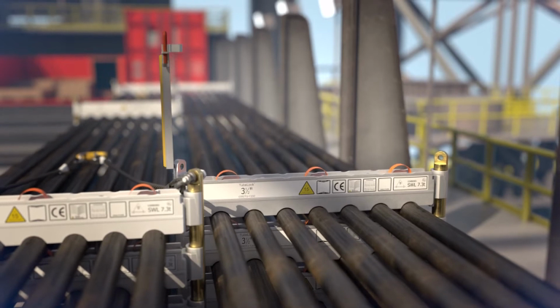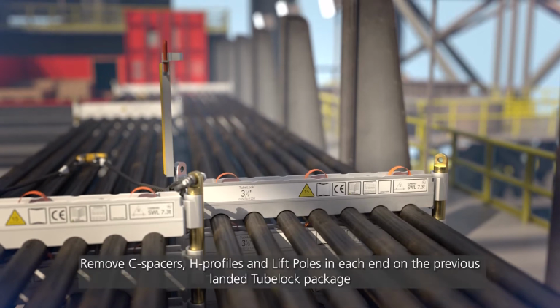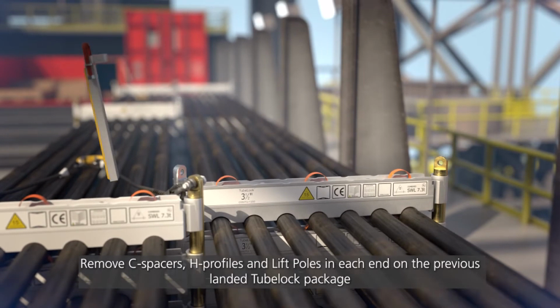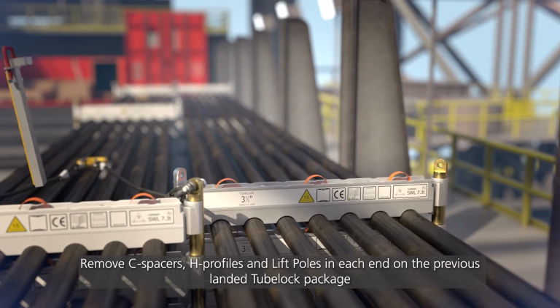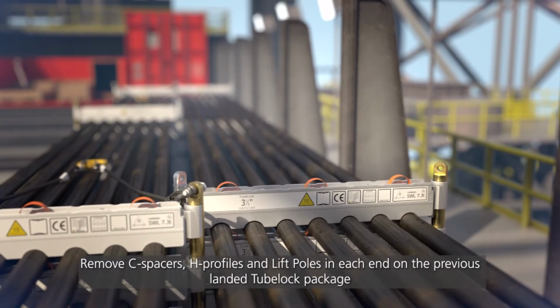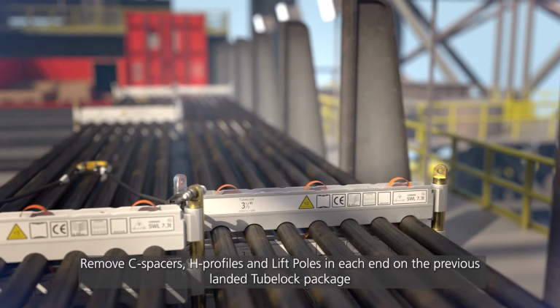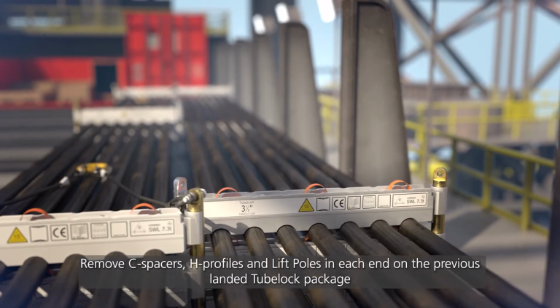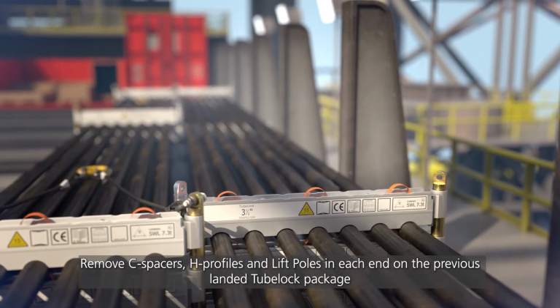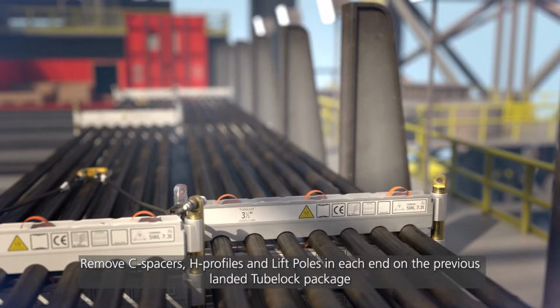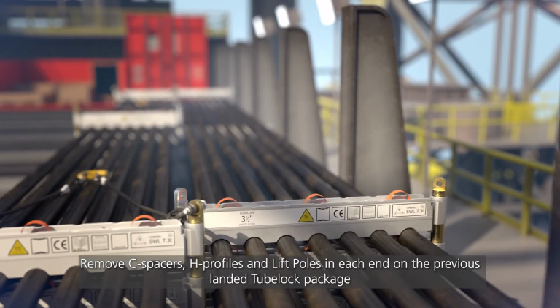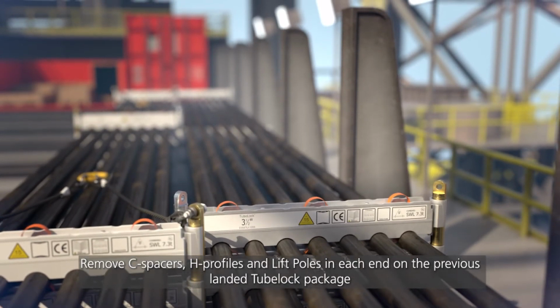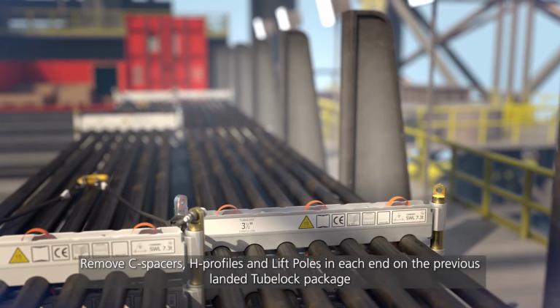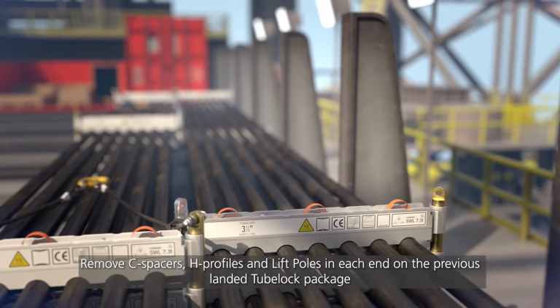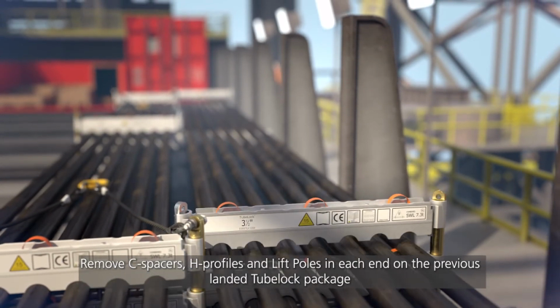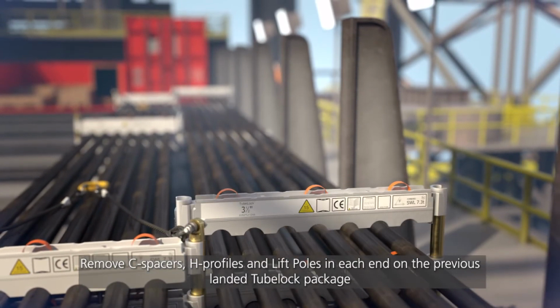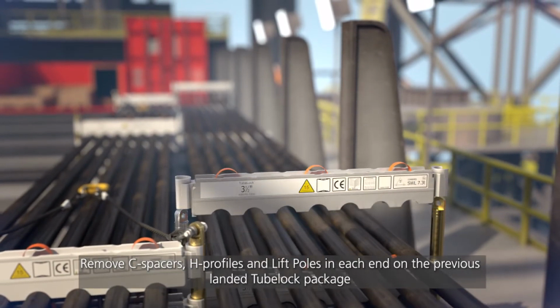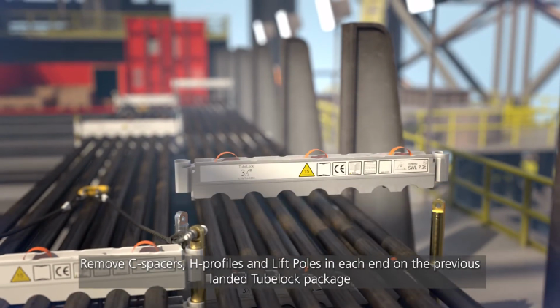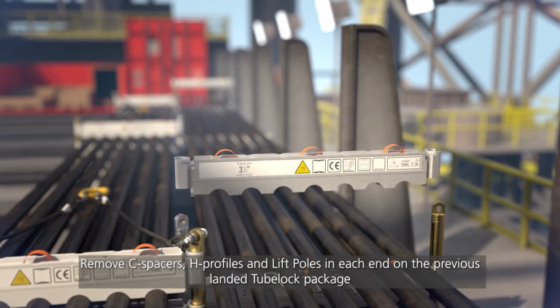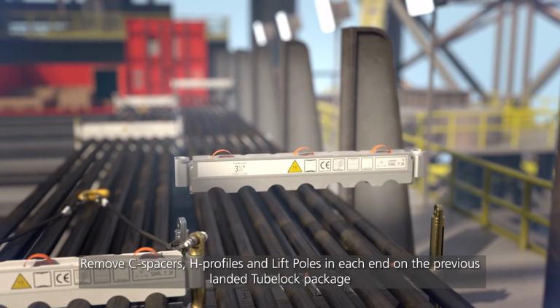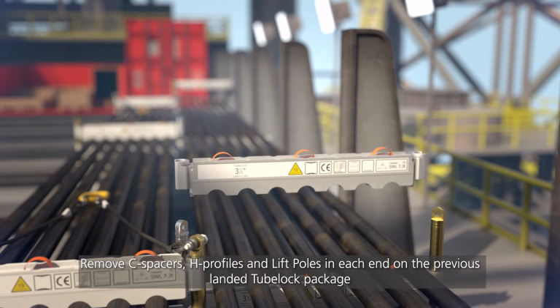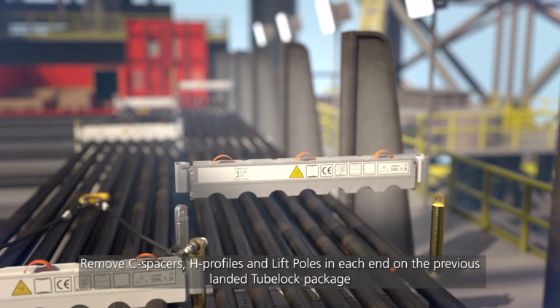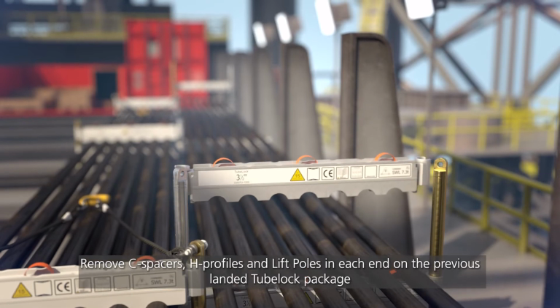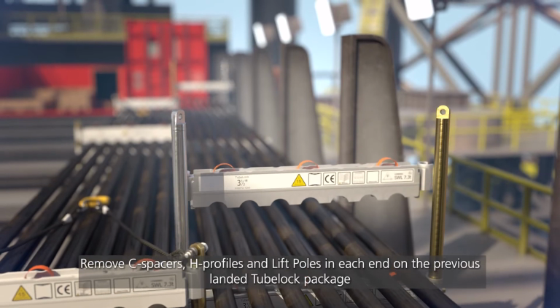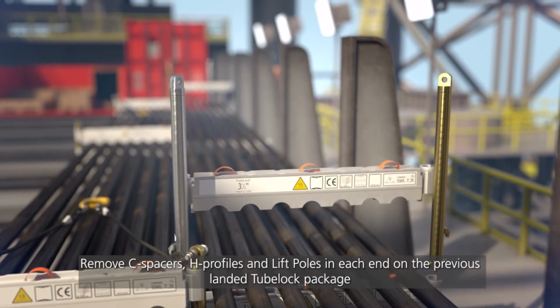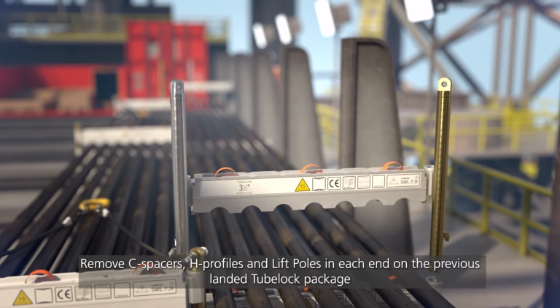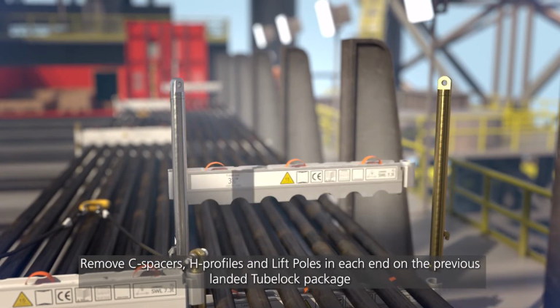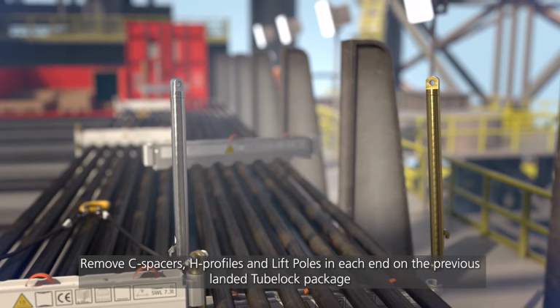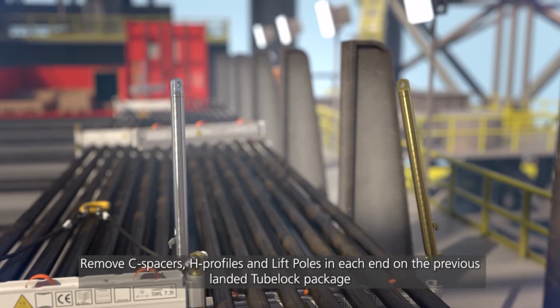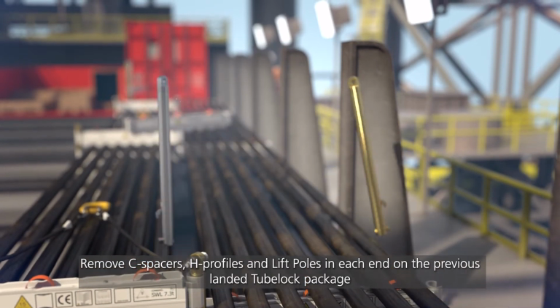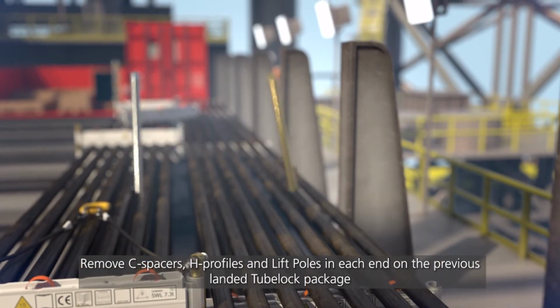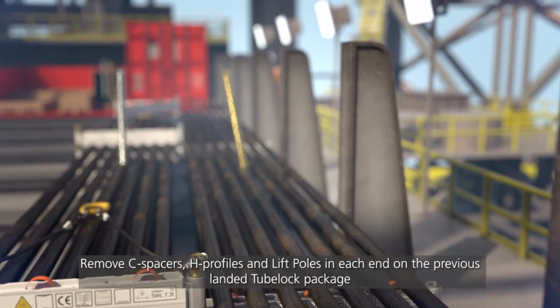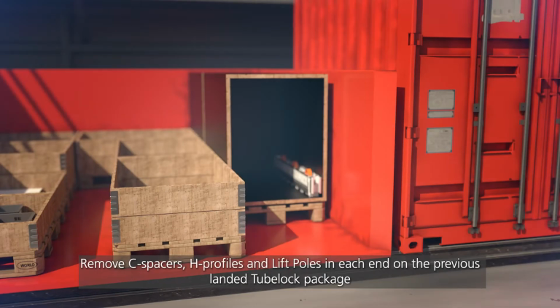Remove C-spacers, H-profiles, and lift poles on each end of the previous landed 2-Block package.